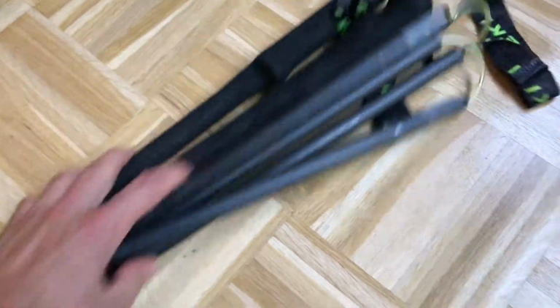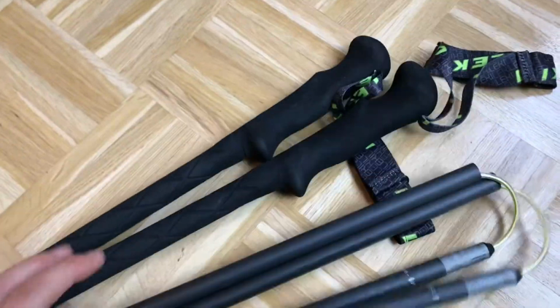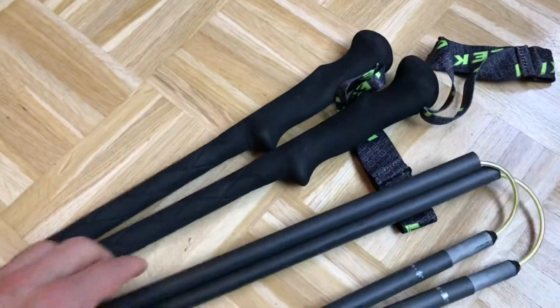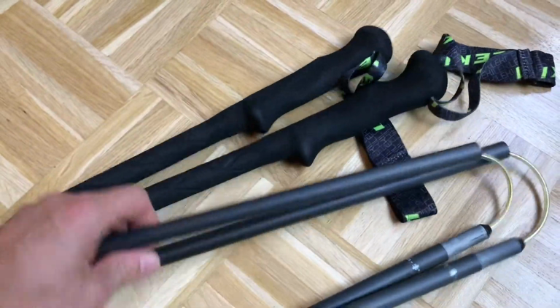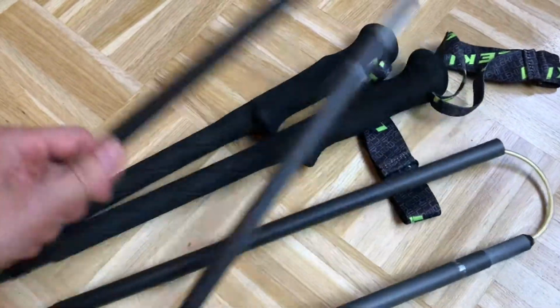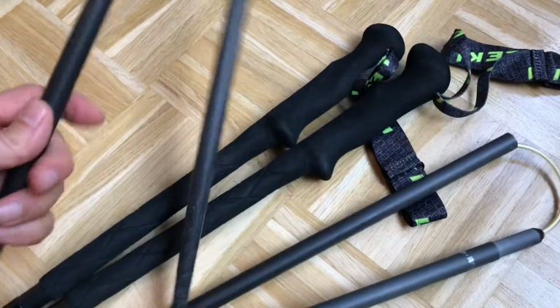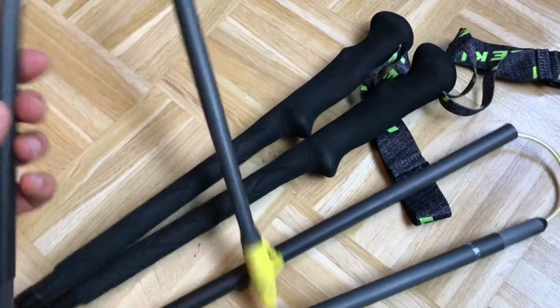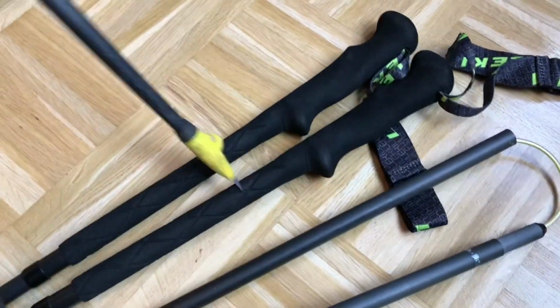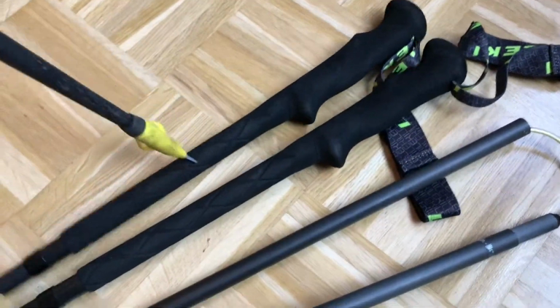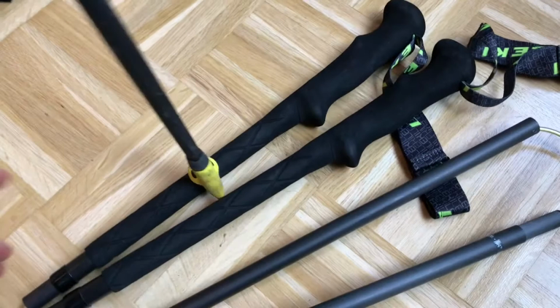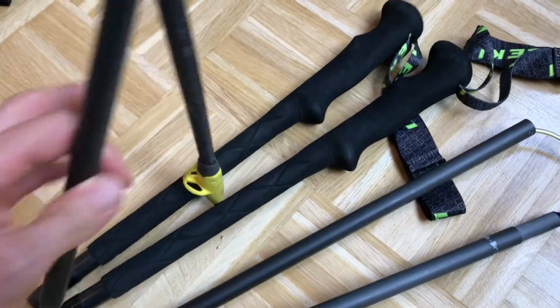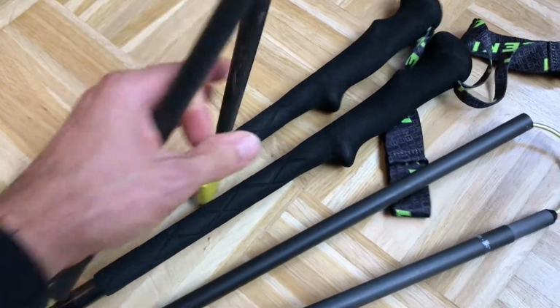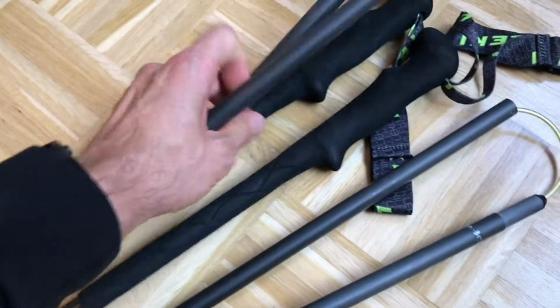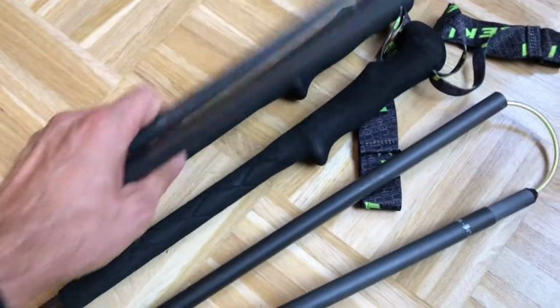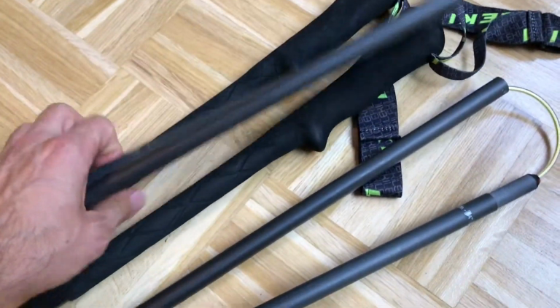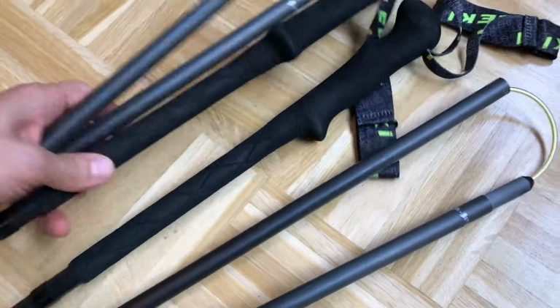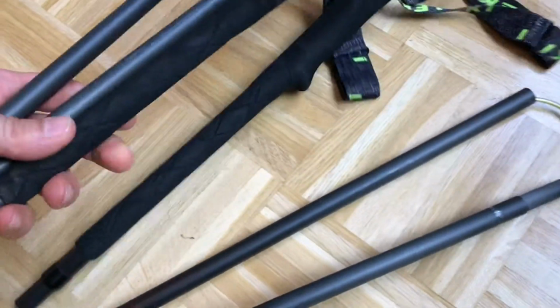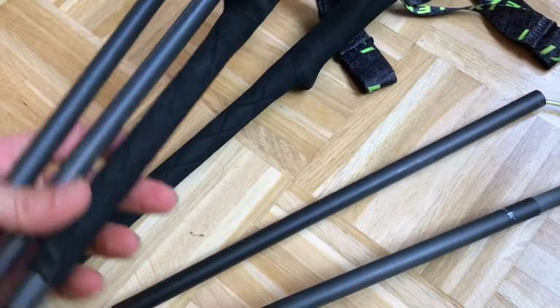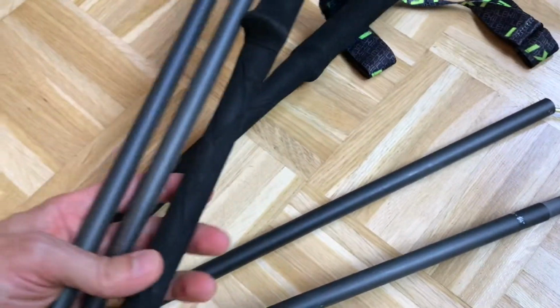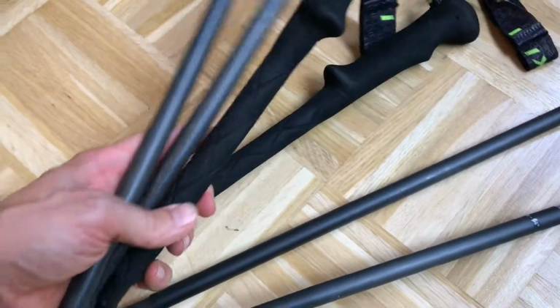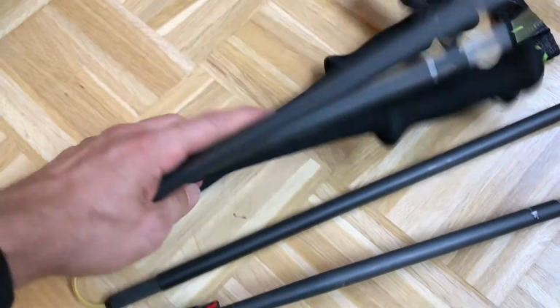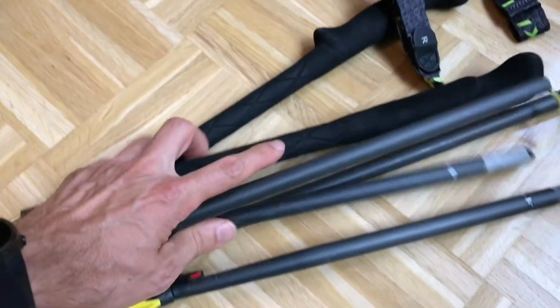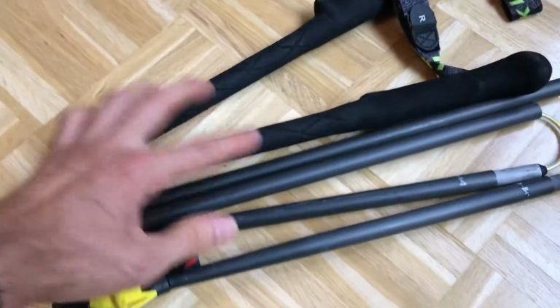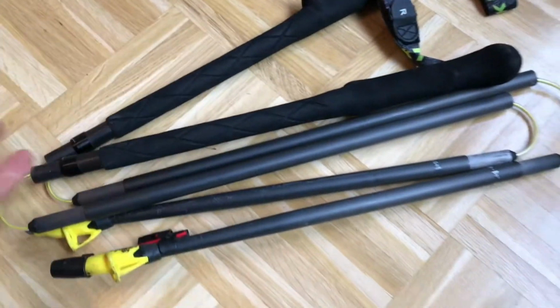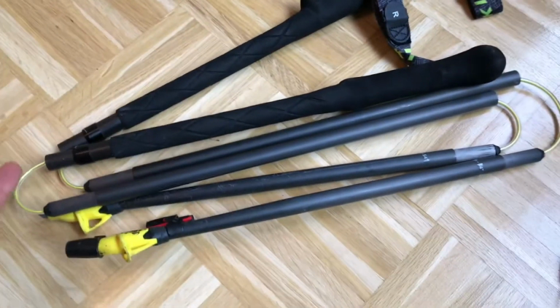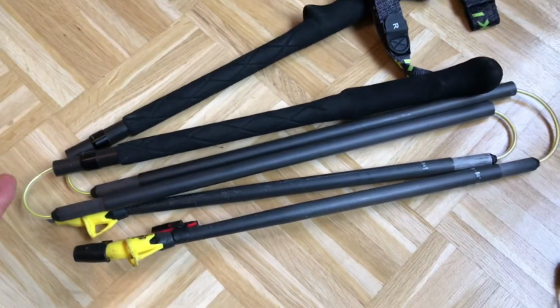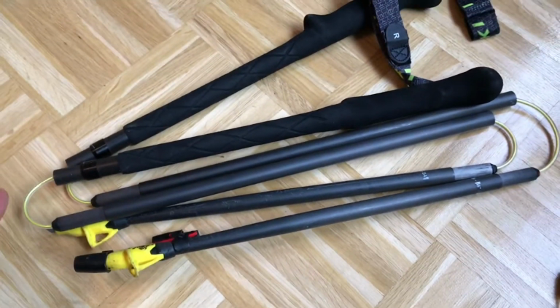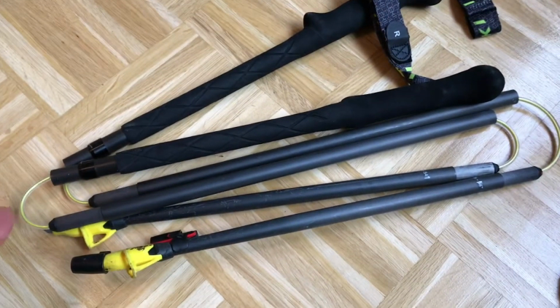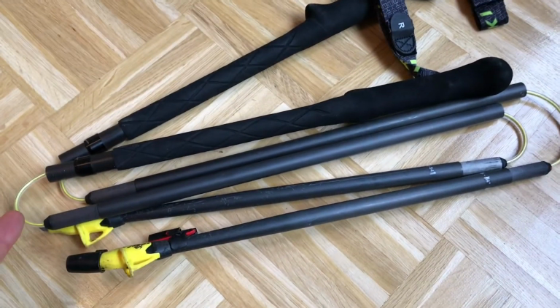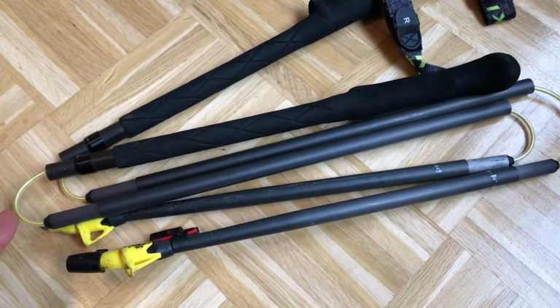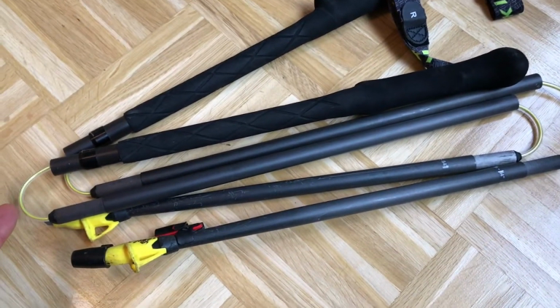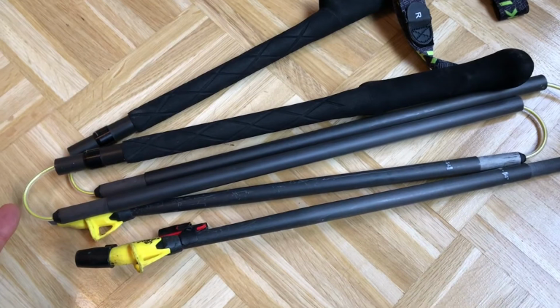Earlier this year I bought these other poles. They're quite okay — and of course they're quite okay until they break.